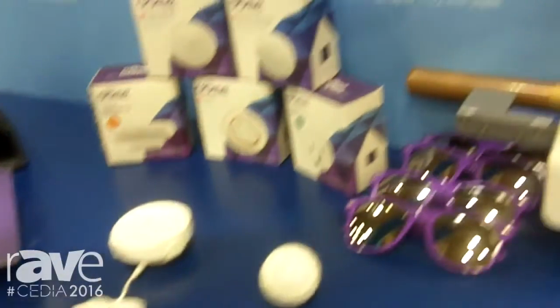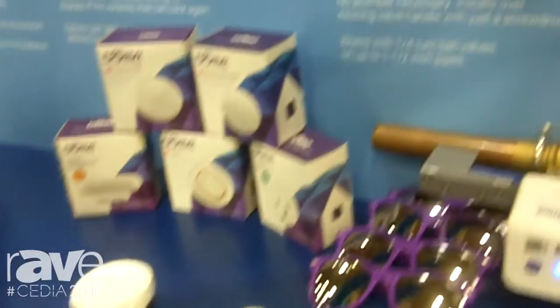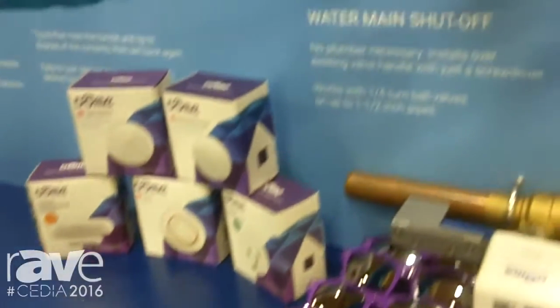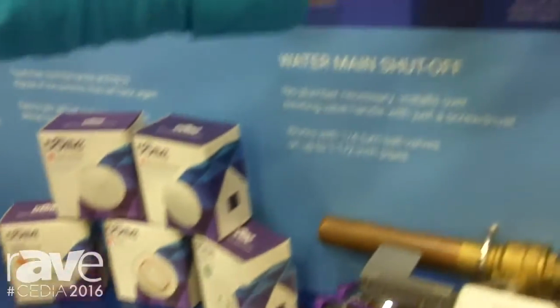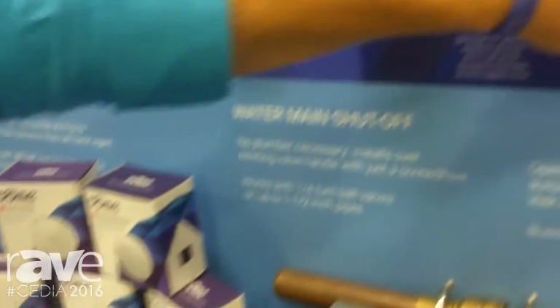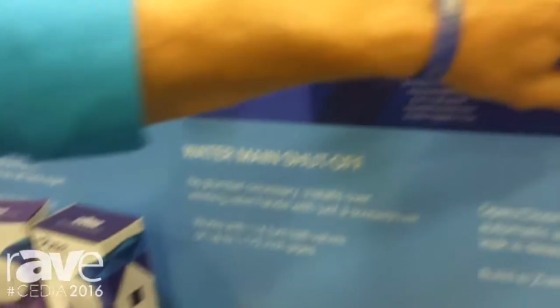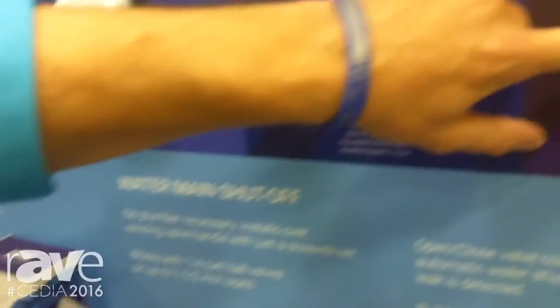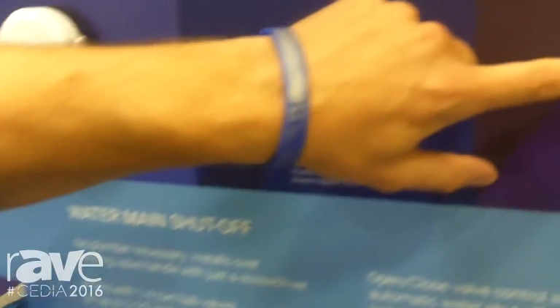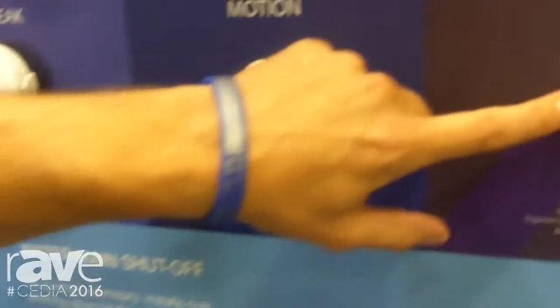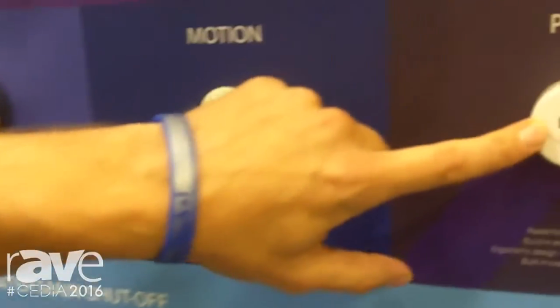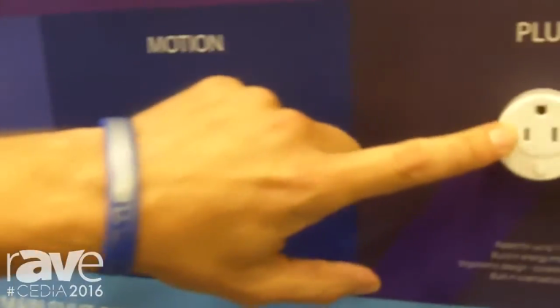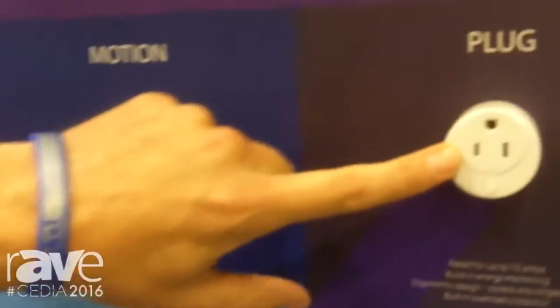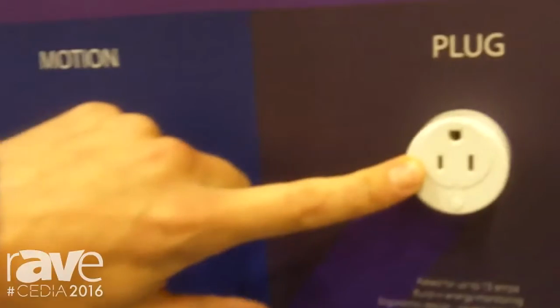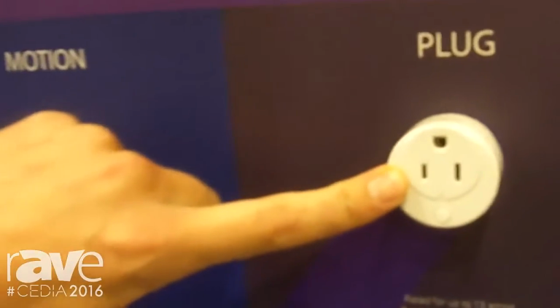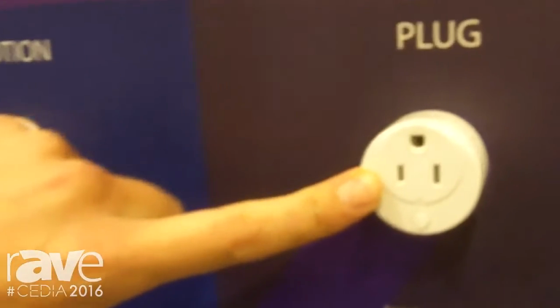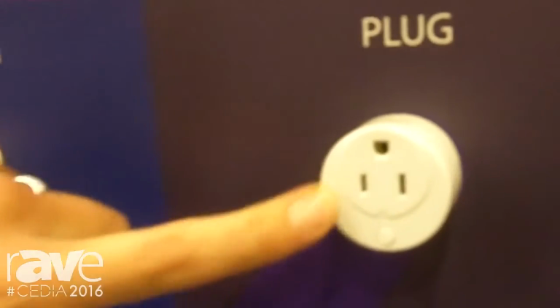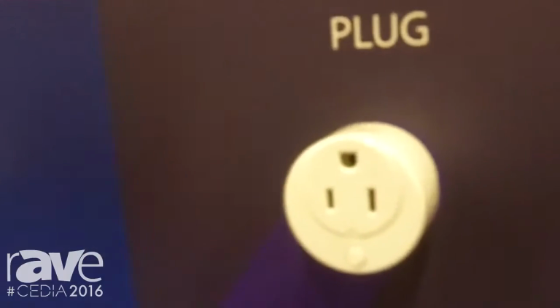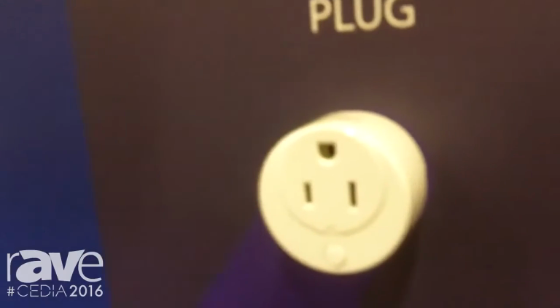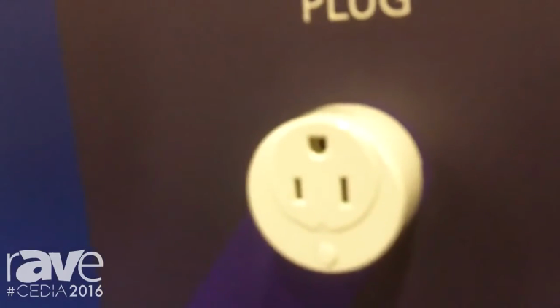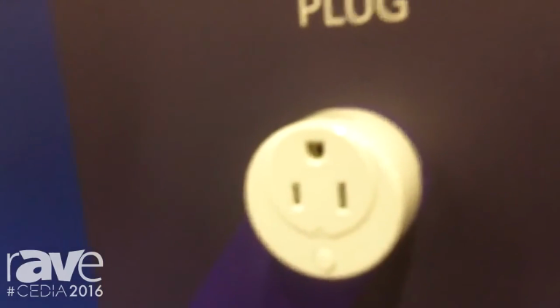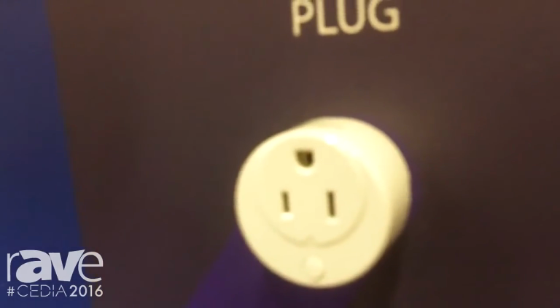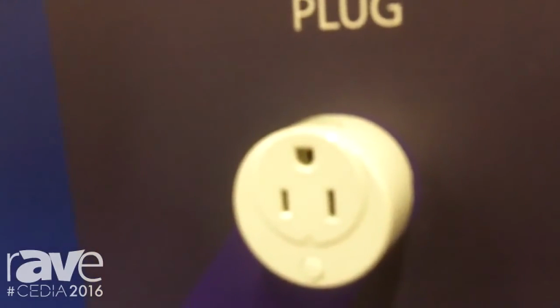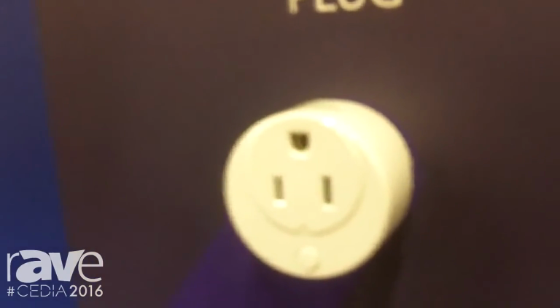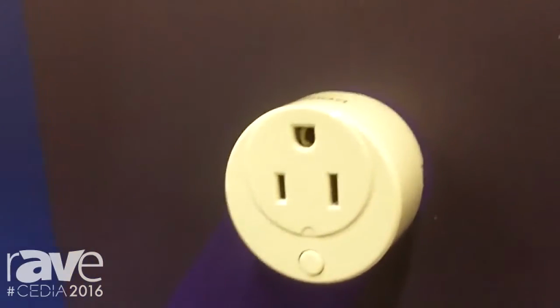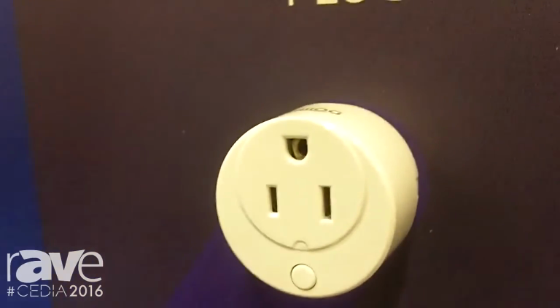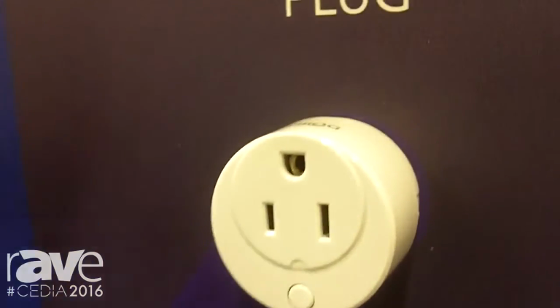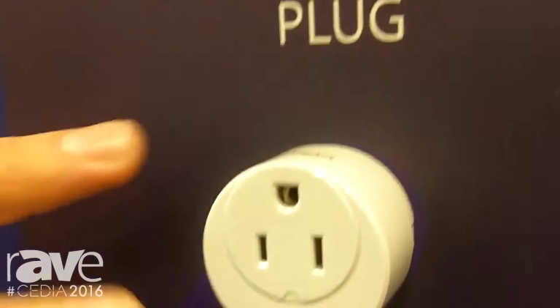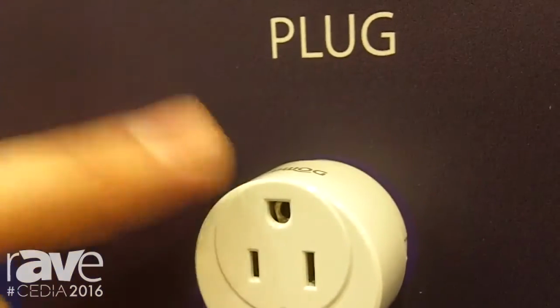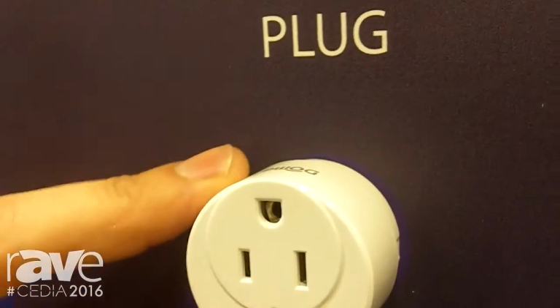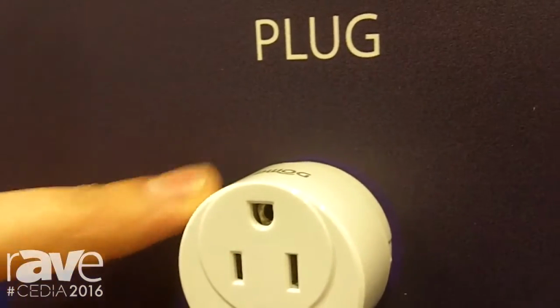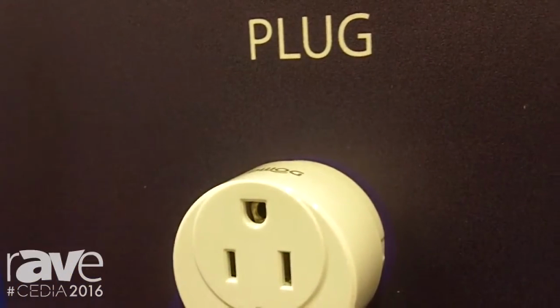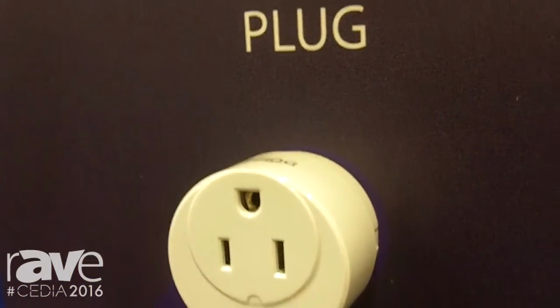We have this small plug-in that covers only one side of the outlet, giving you power management and on and off for appliances and lights.